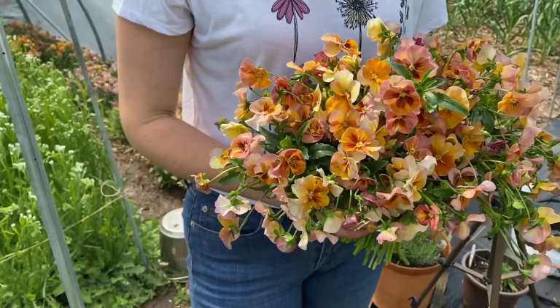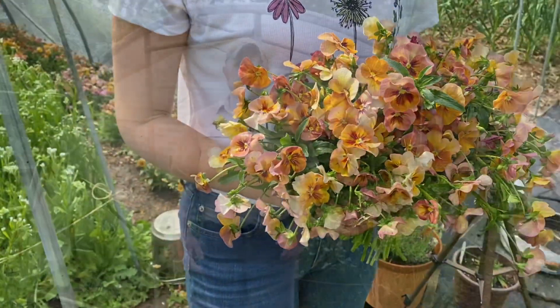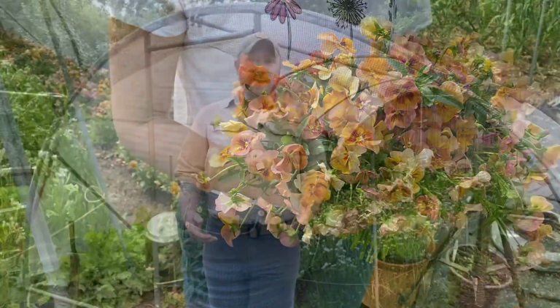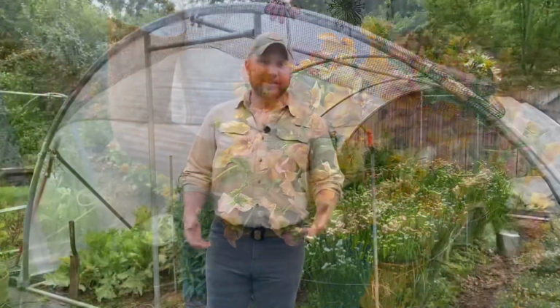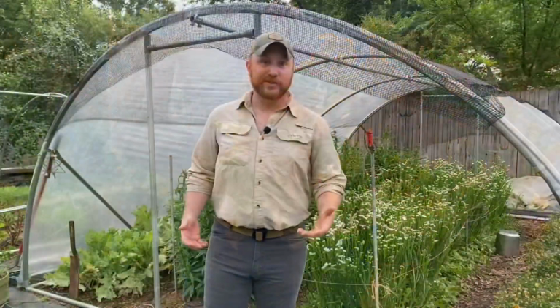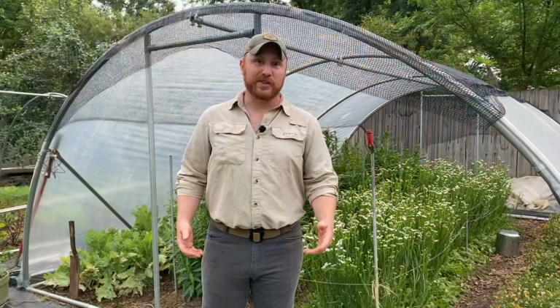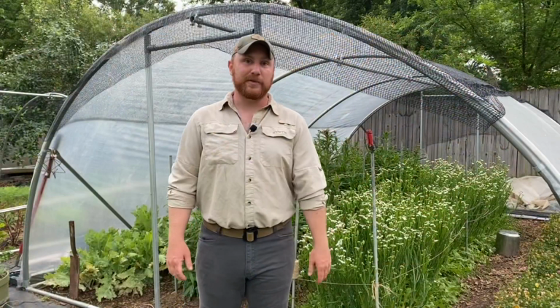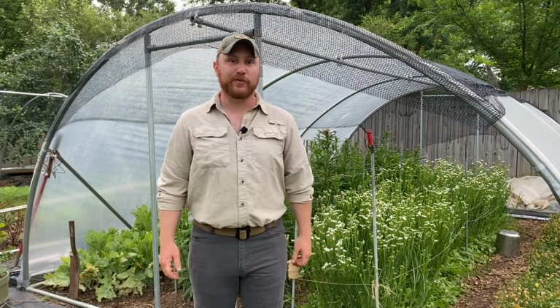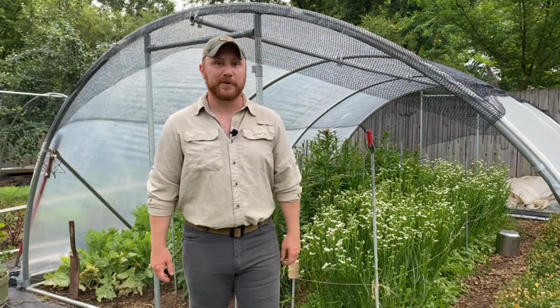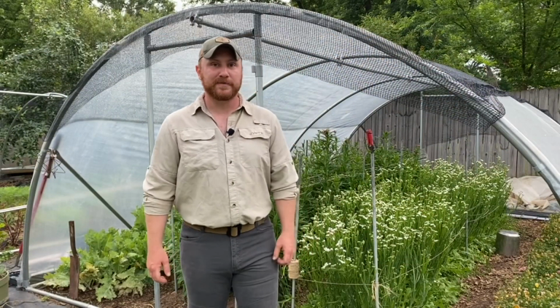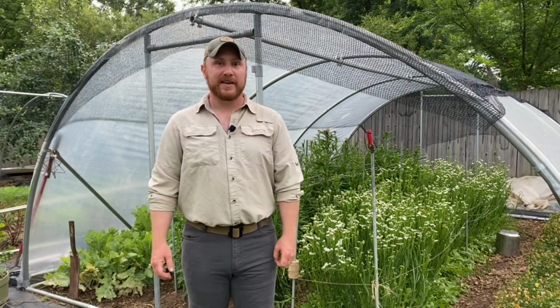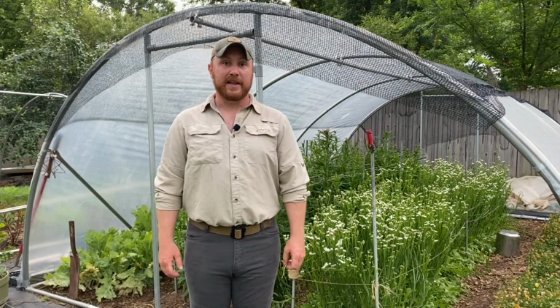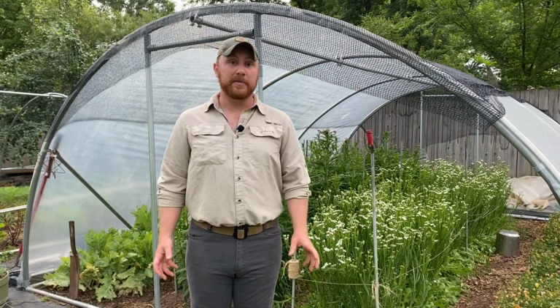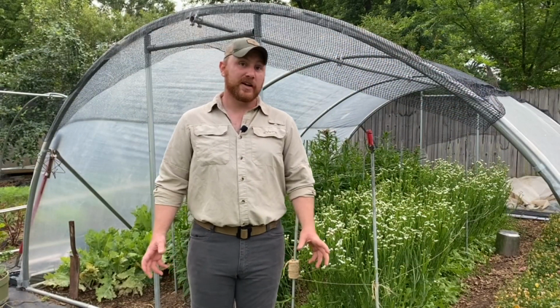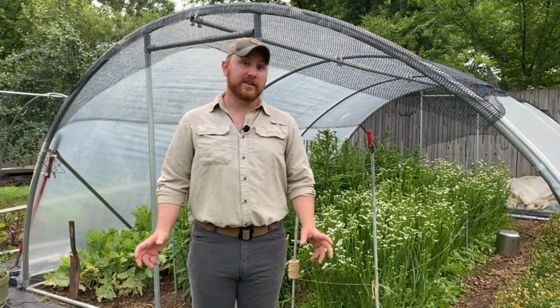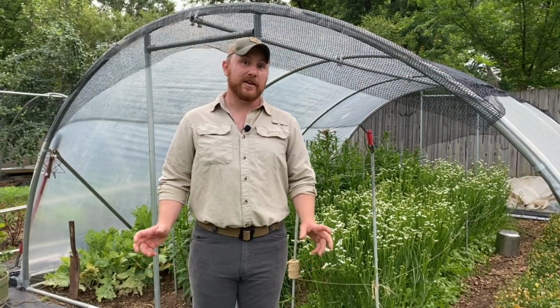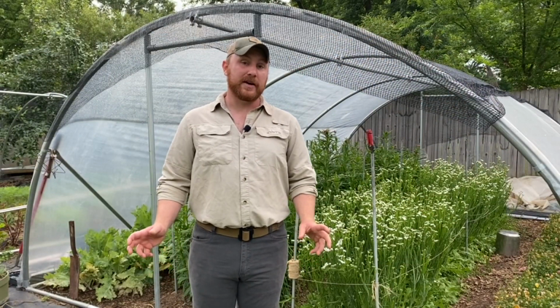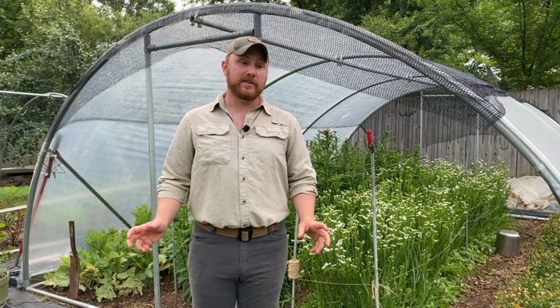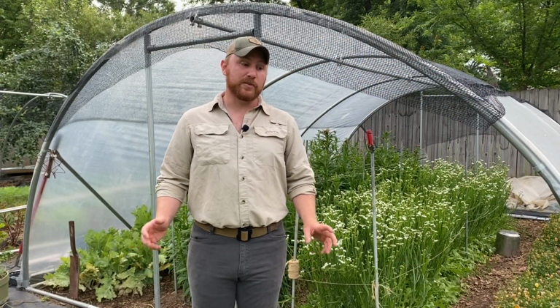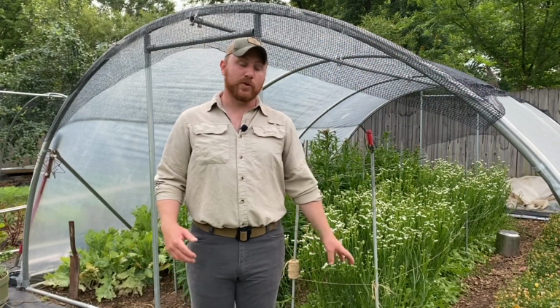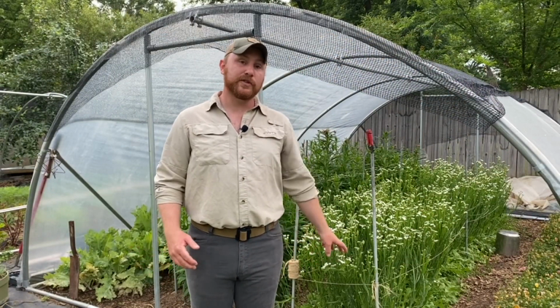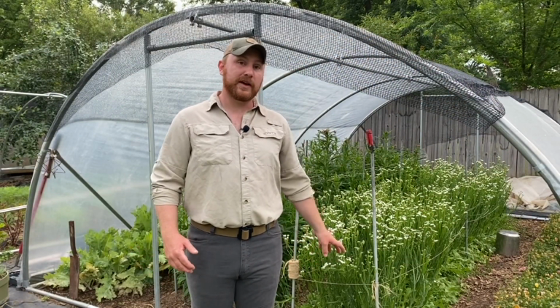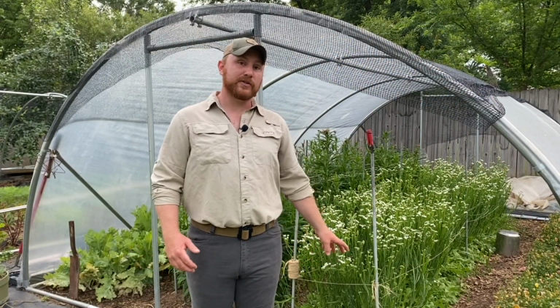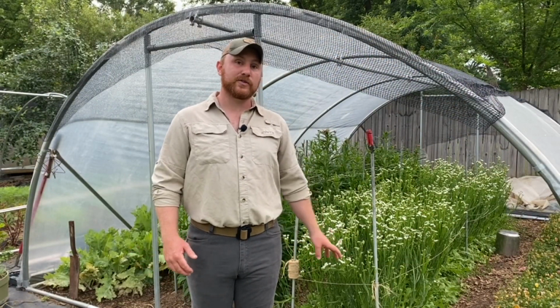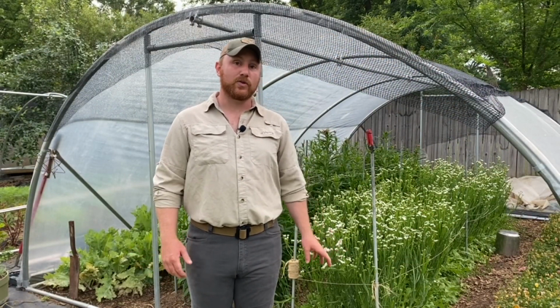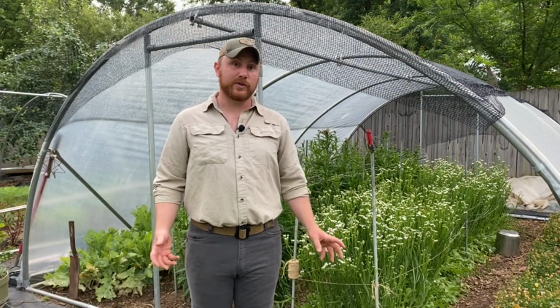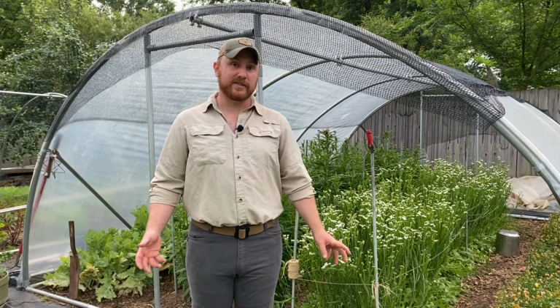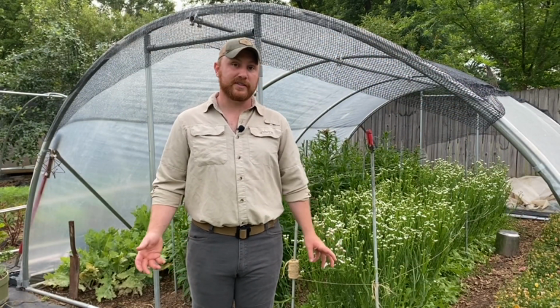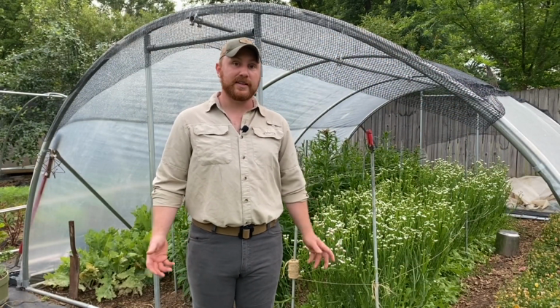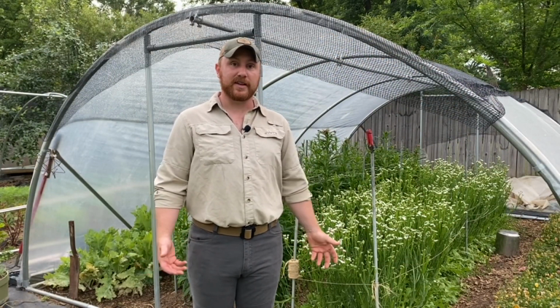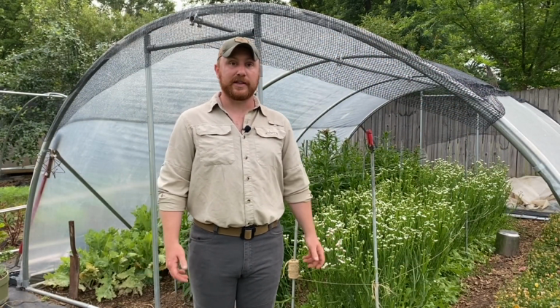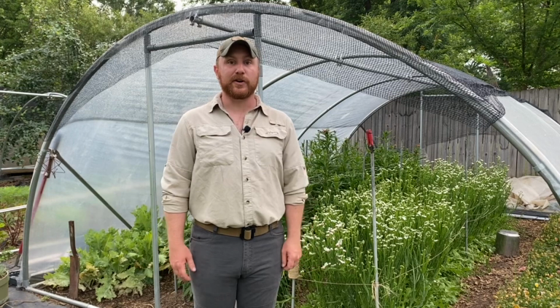Hi, this is Sean the Mindful Farmer. I'm going to be talking about supporting your flowers or trellising in the cut flower garden.